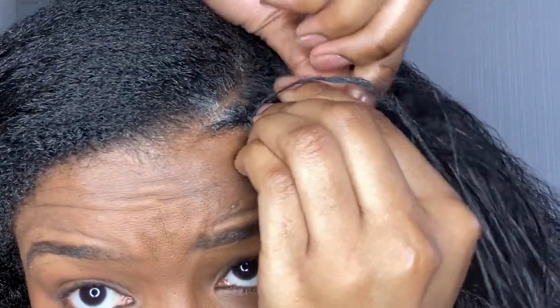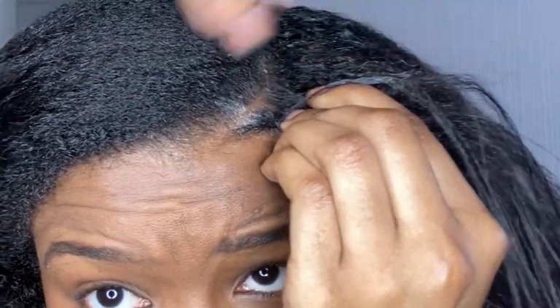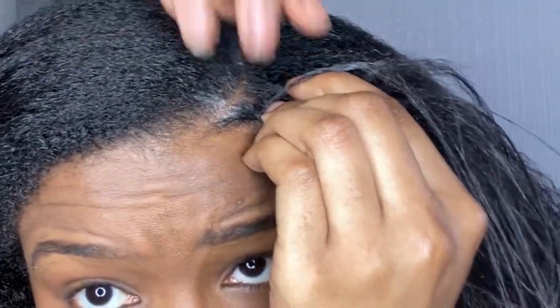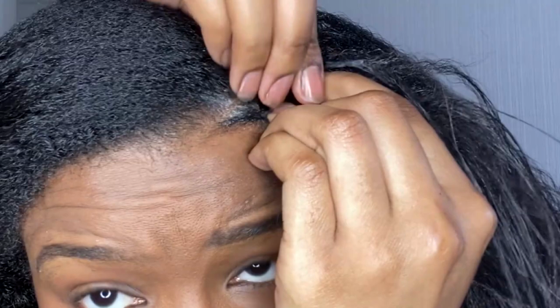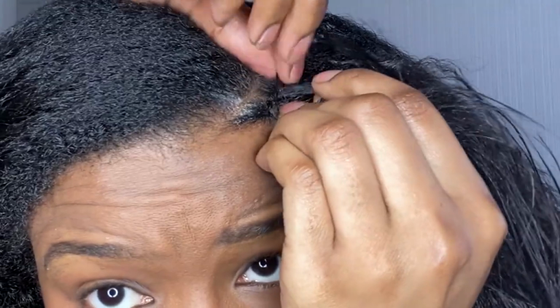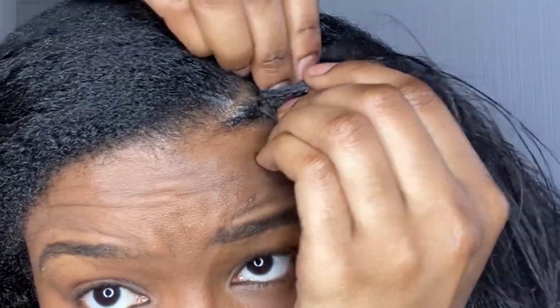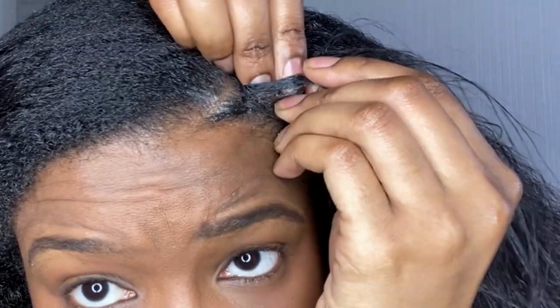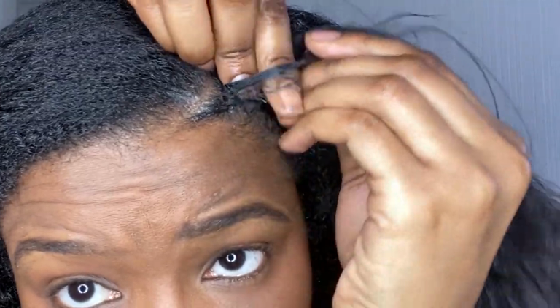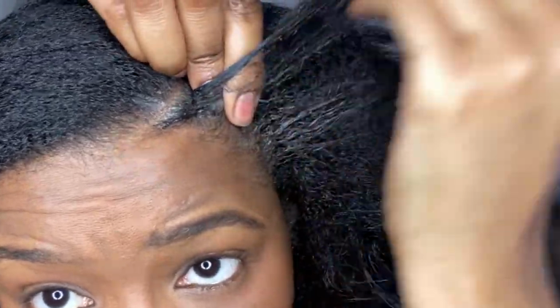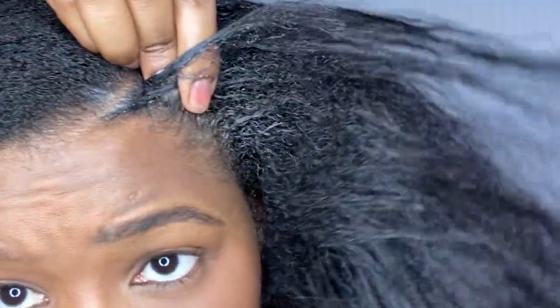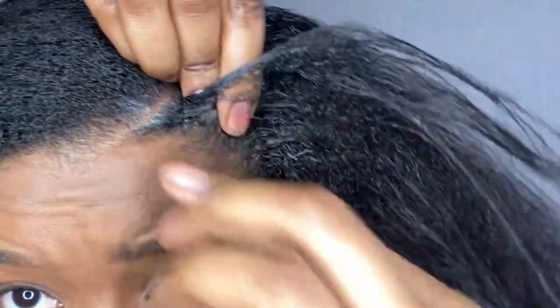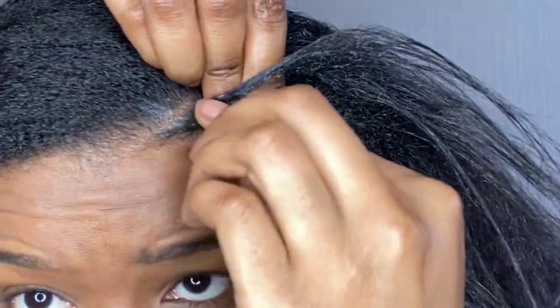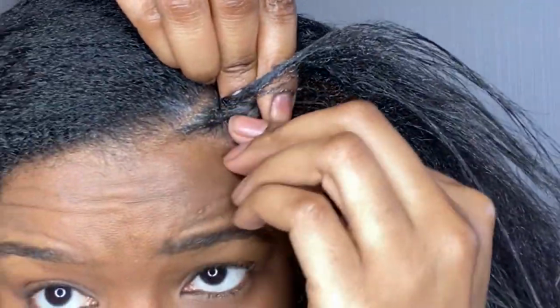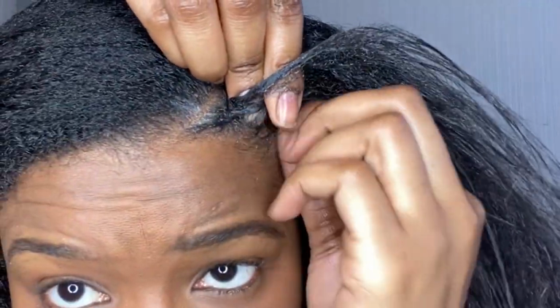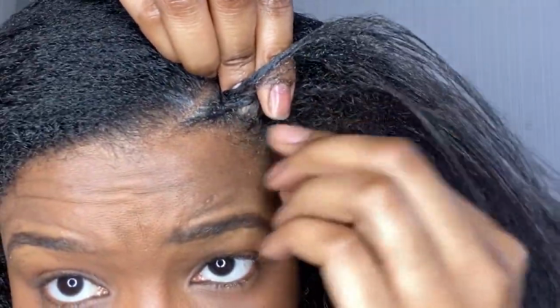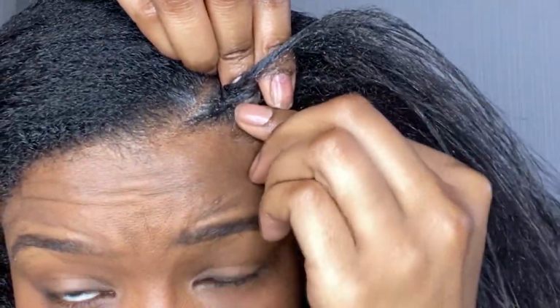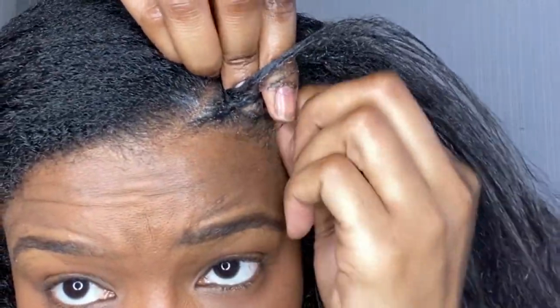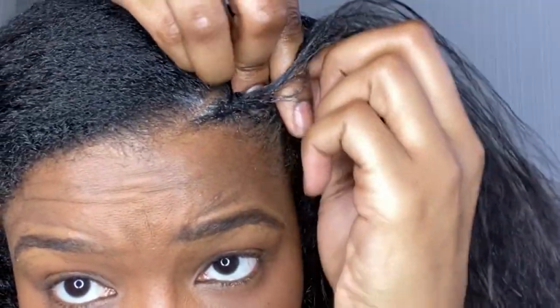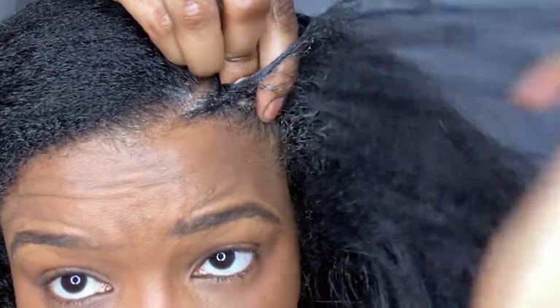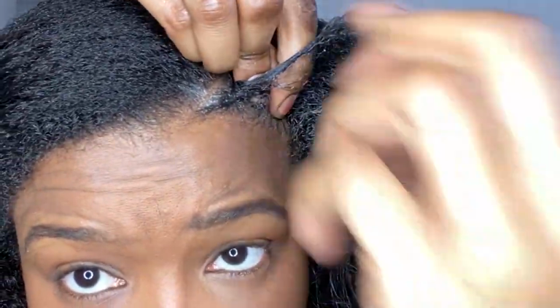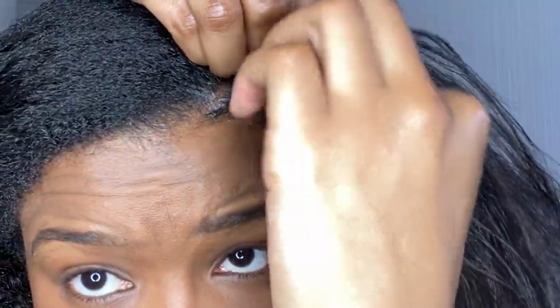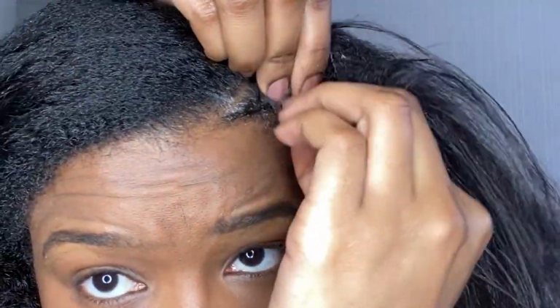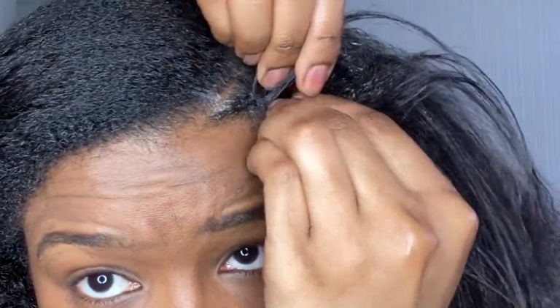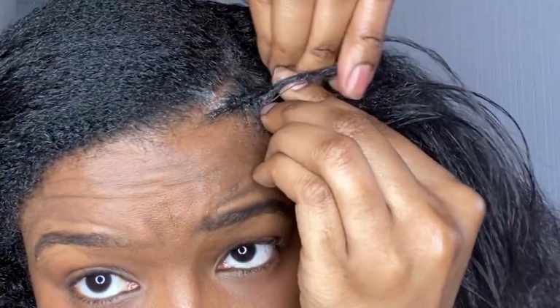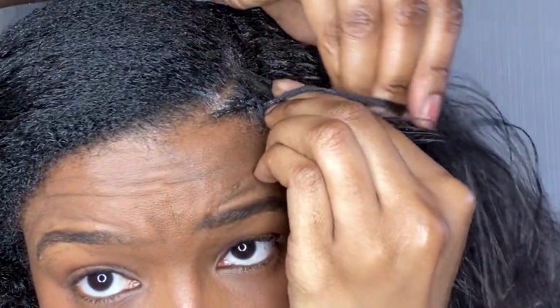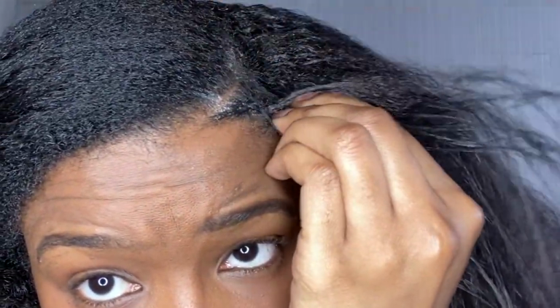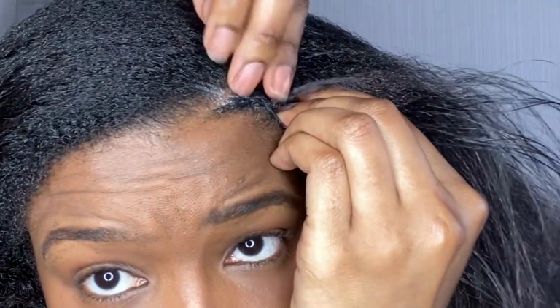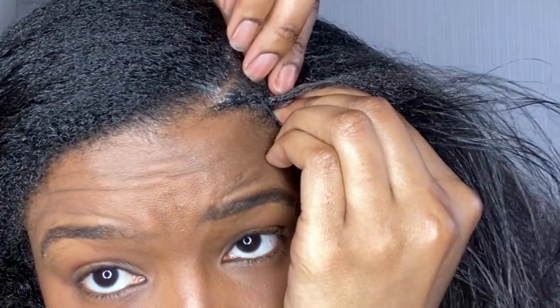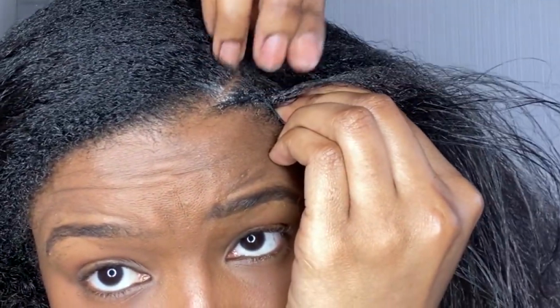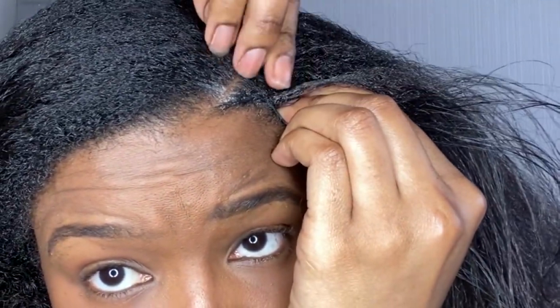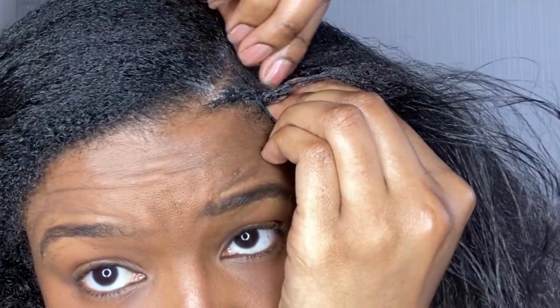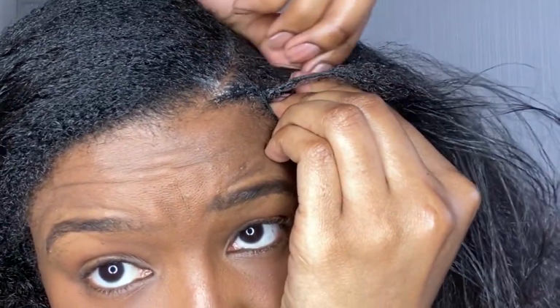Don't do it tight, guys, because I promise you, you will get a headache and you will be losing some edges.